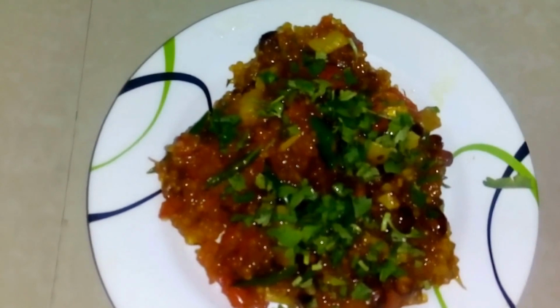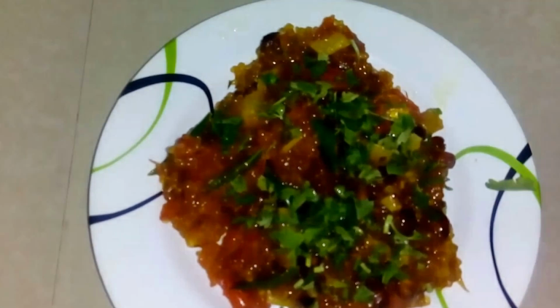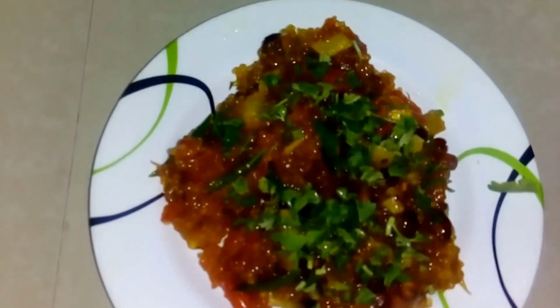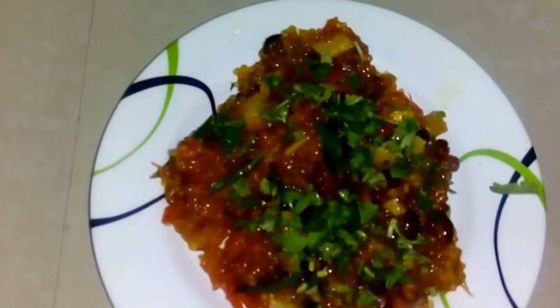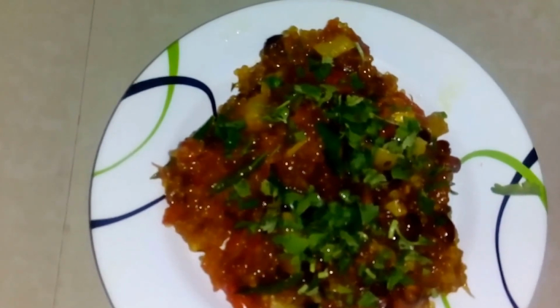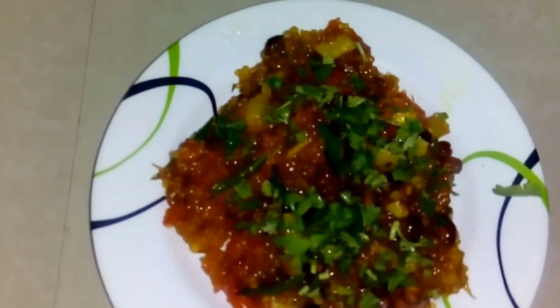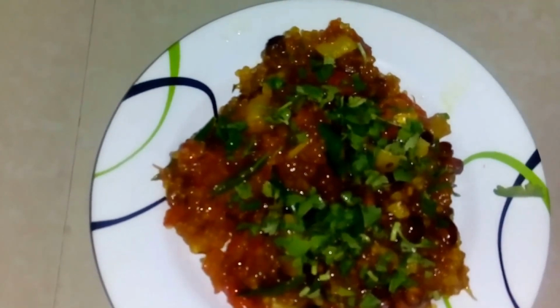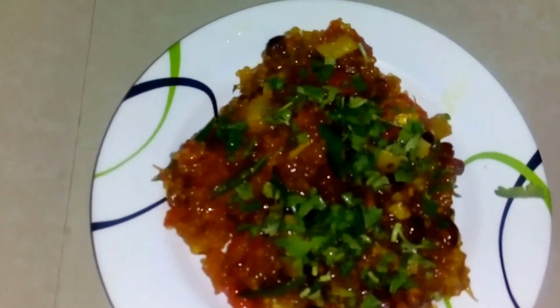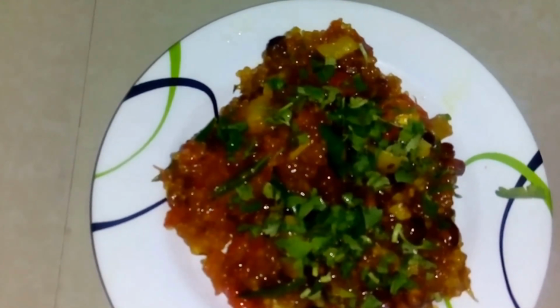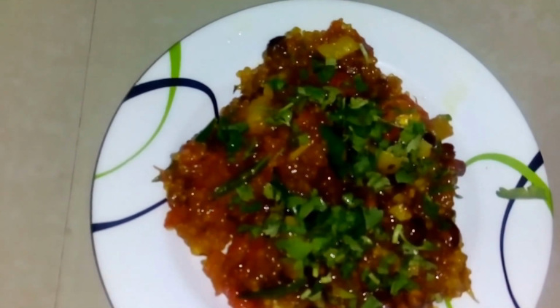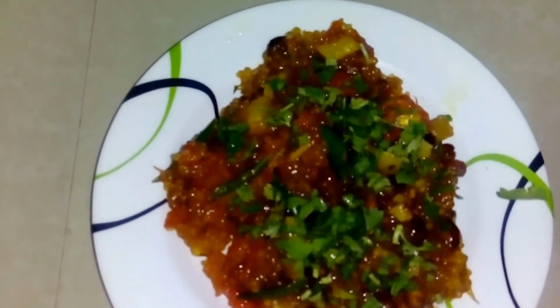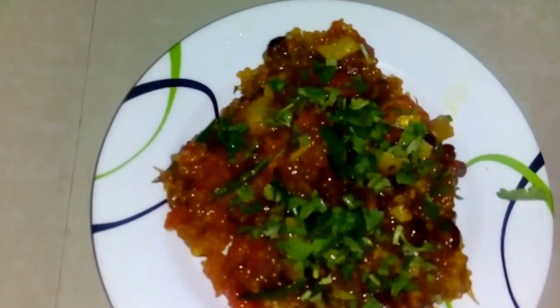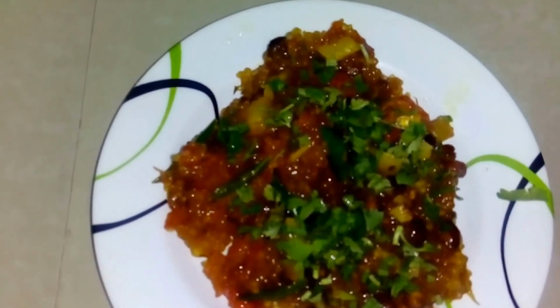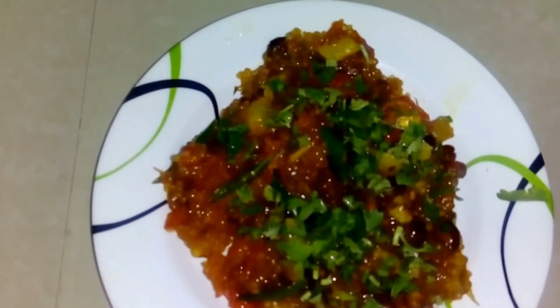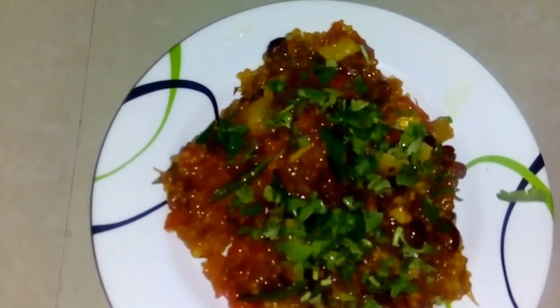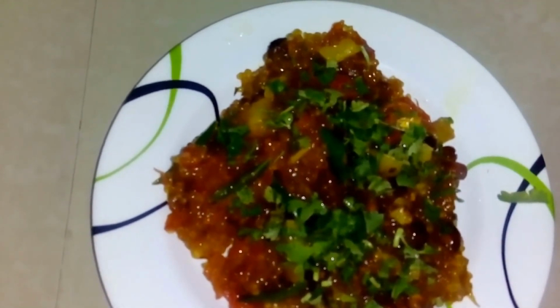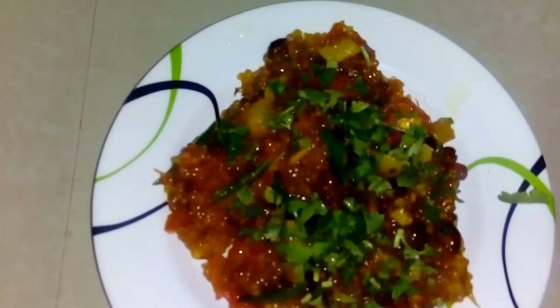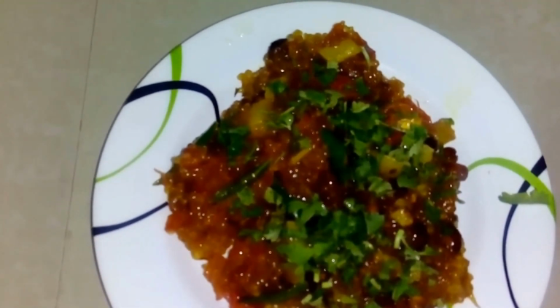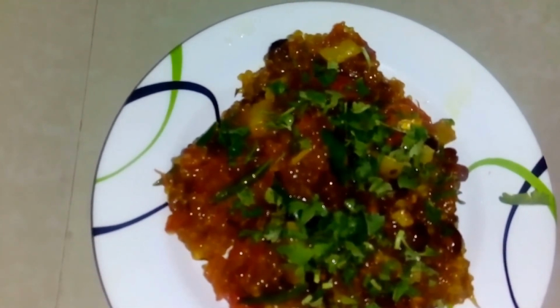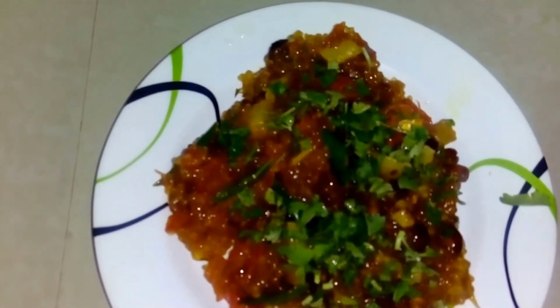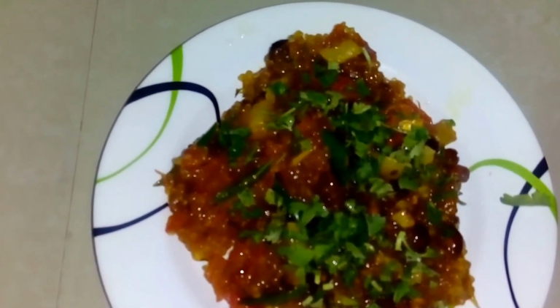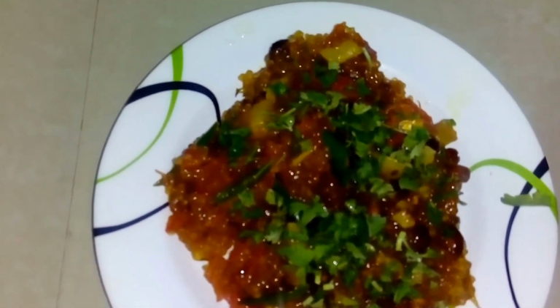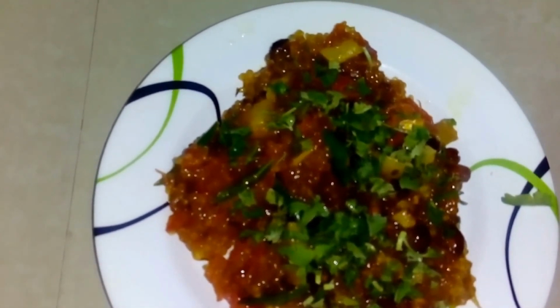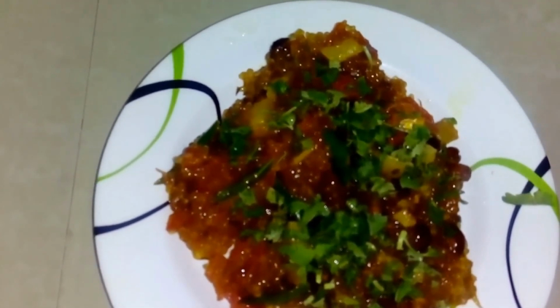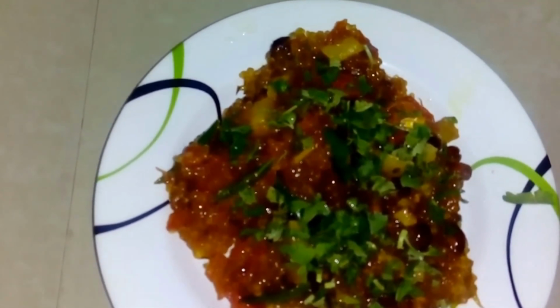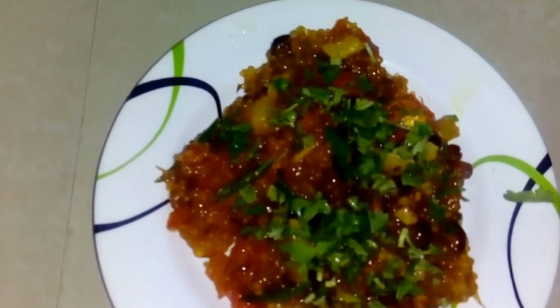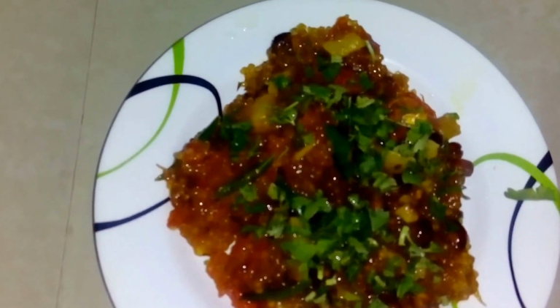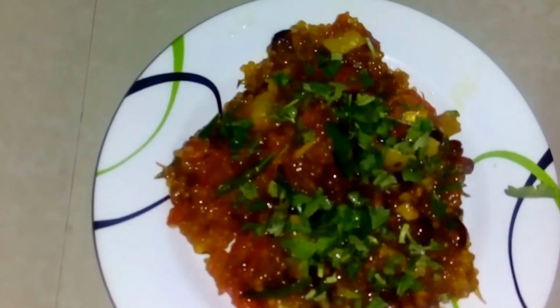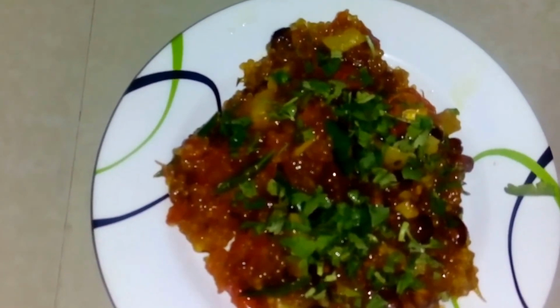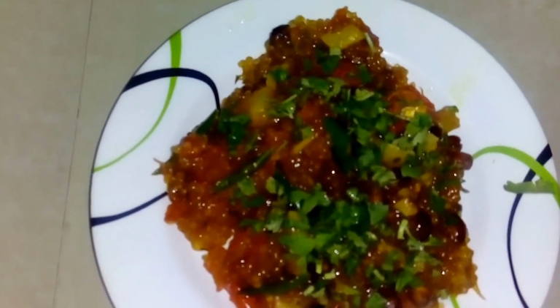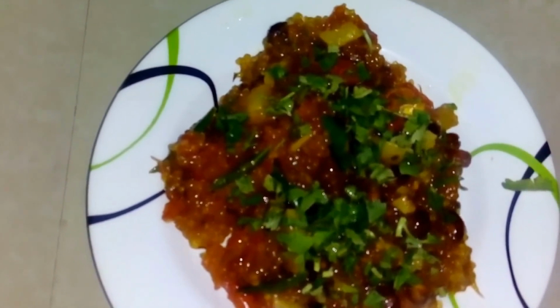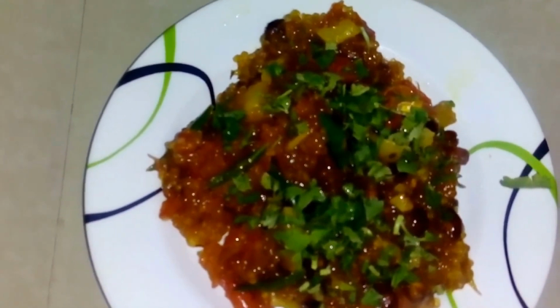Hope you will enjoy it. Please try it during all your fasts. Thank you so much — we will meet you next week. Jai Matadi!